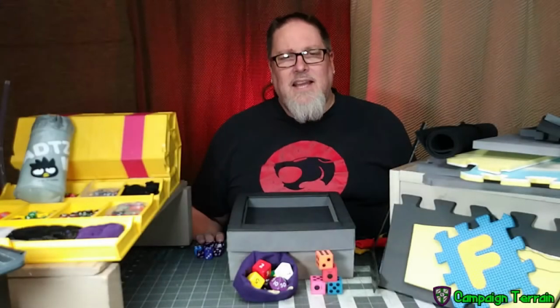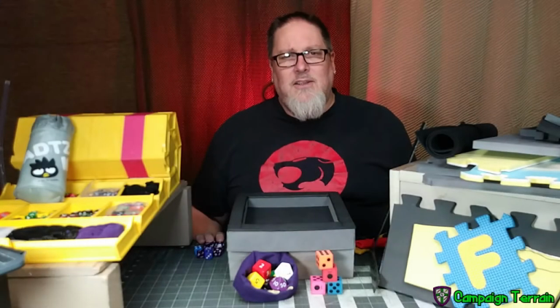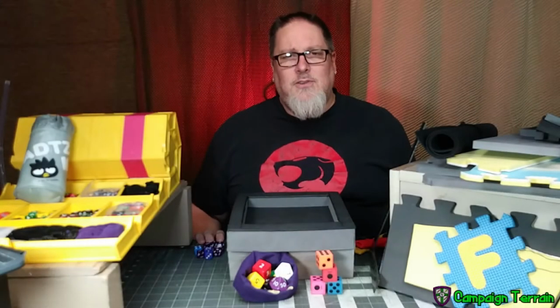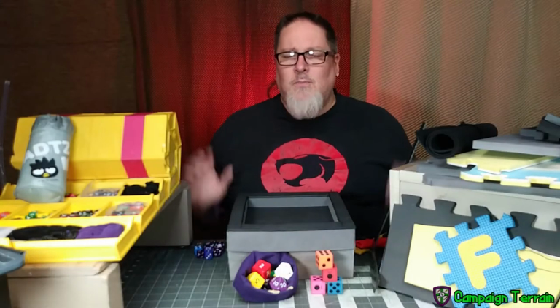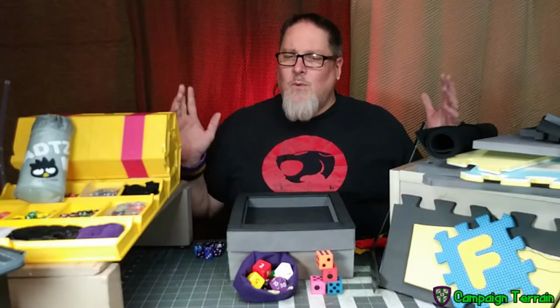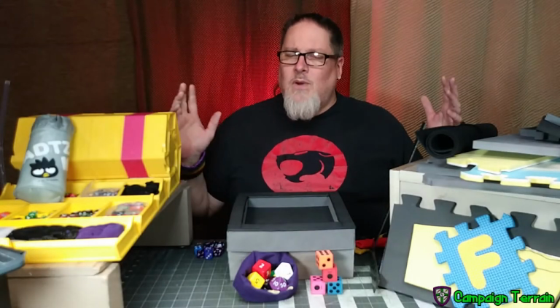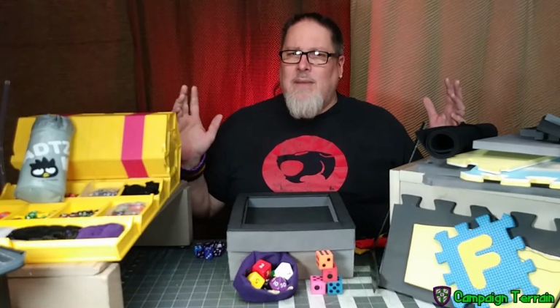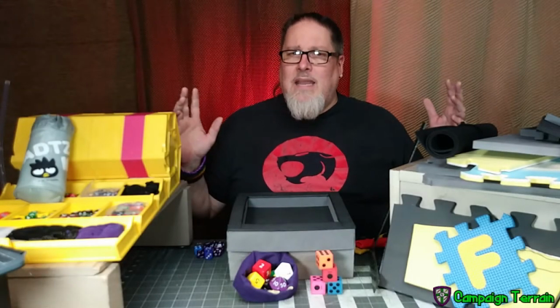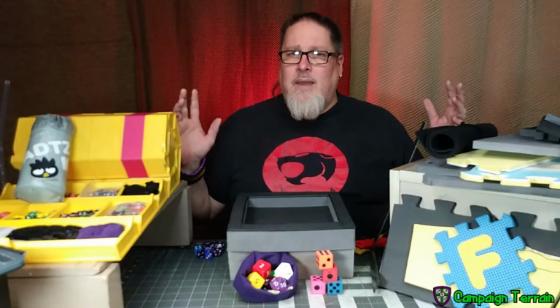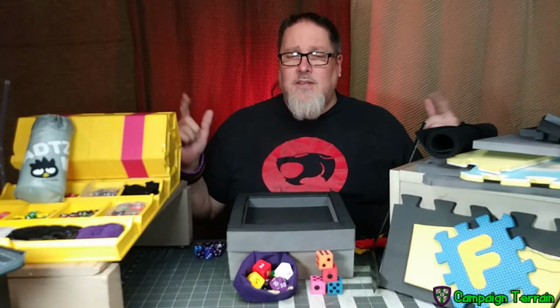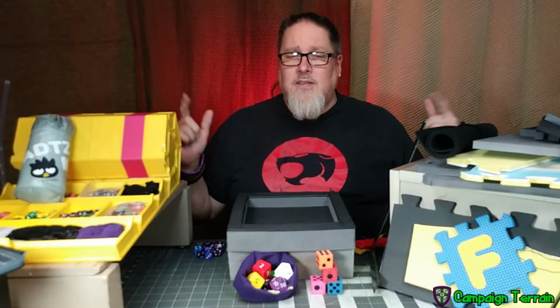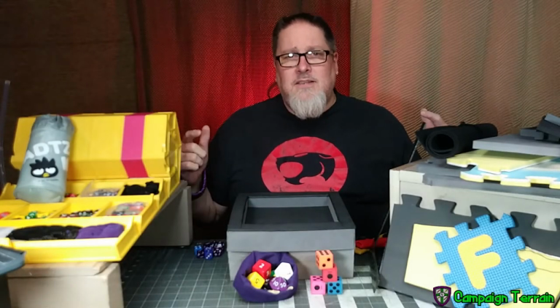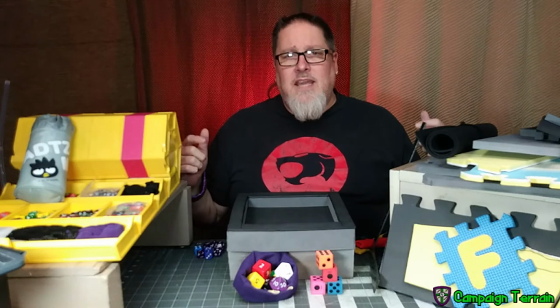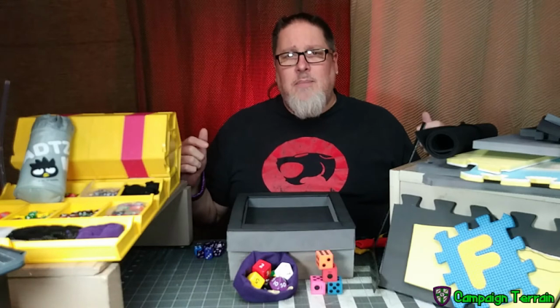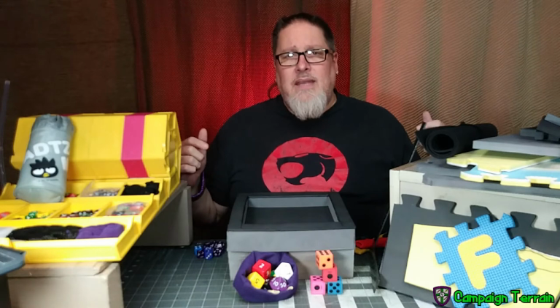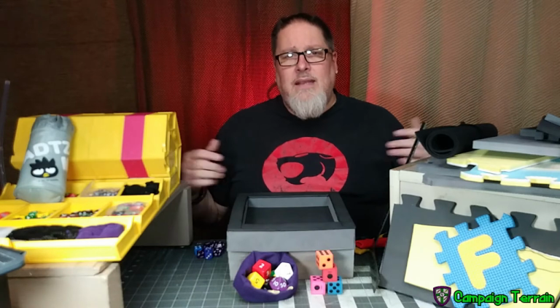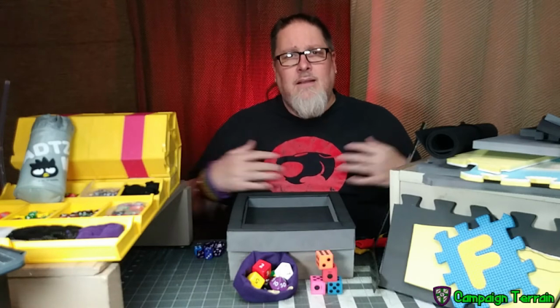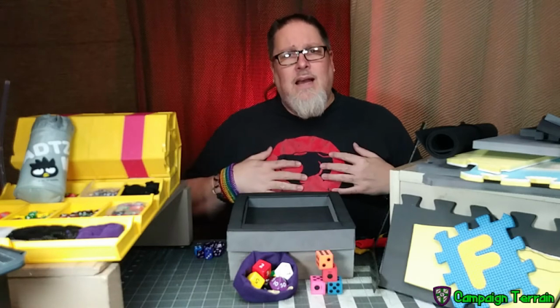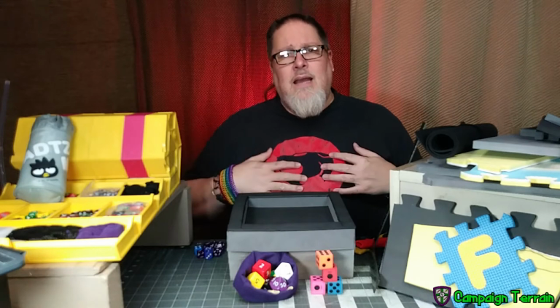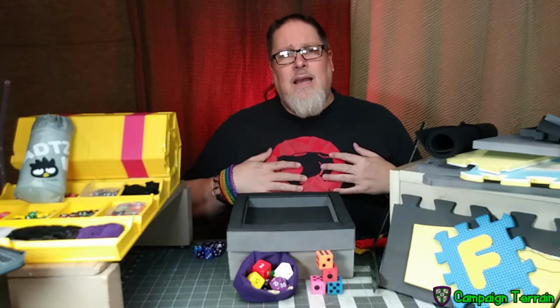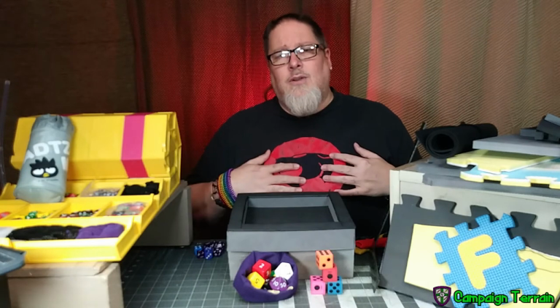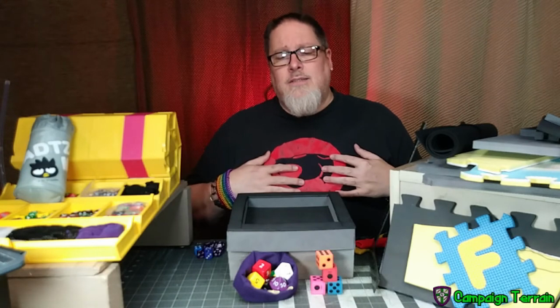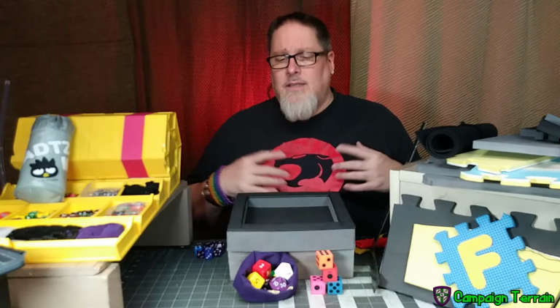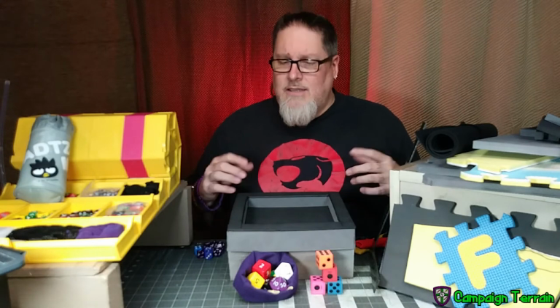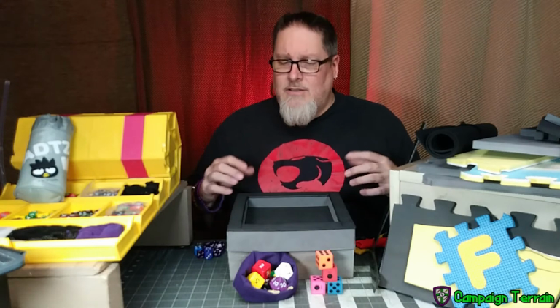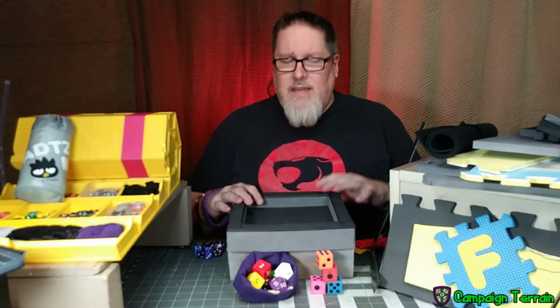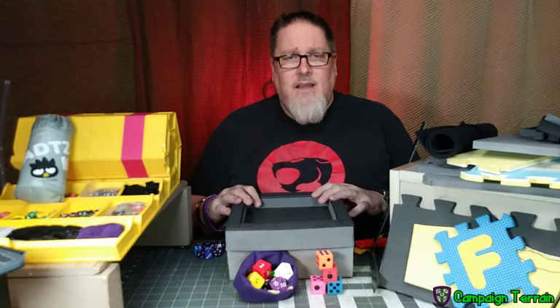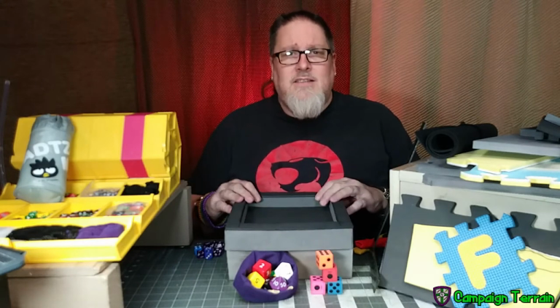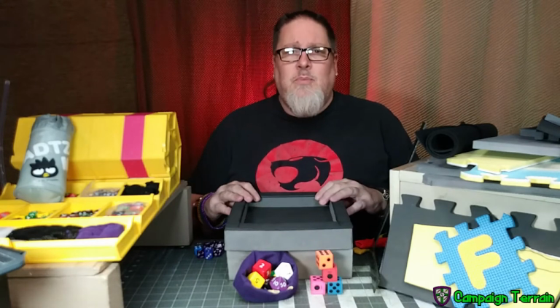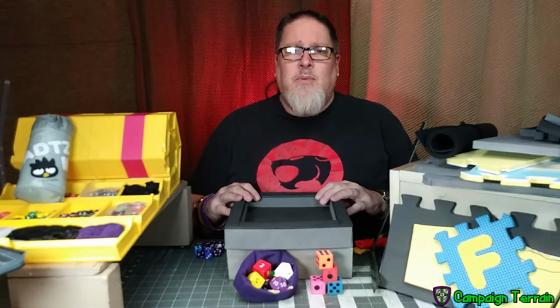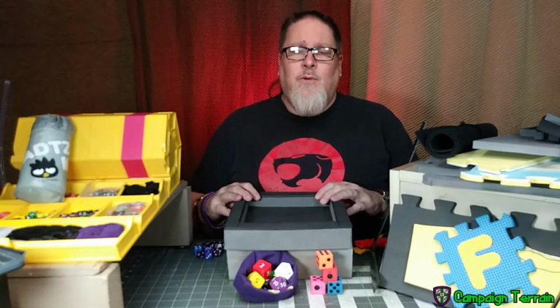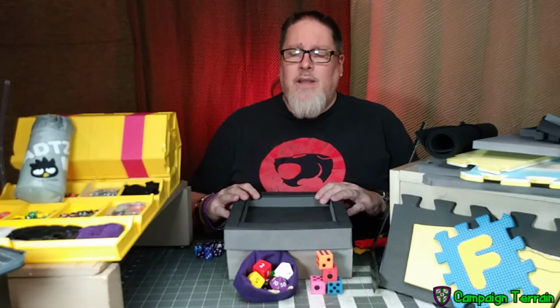Hello YouTube. Welcome back campaigners. This is Campaign Terrain. I'm your host Cross, and this week I've got a simple build for you.